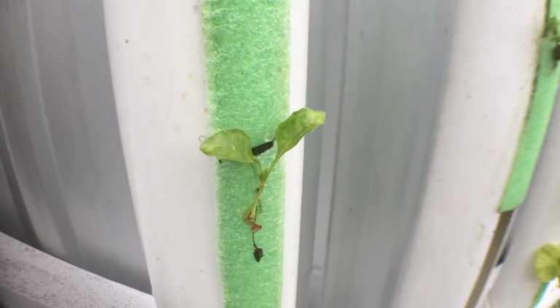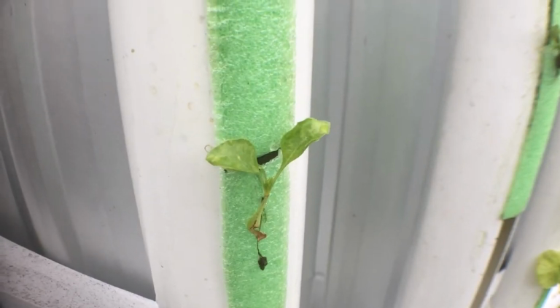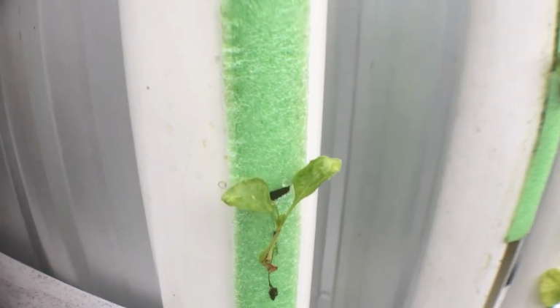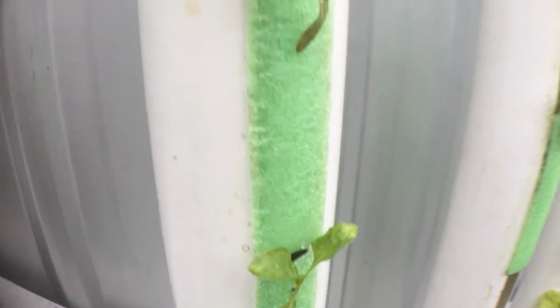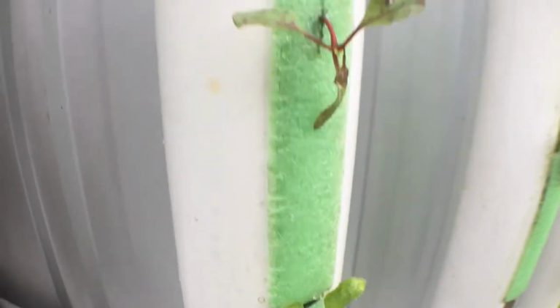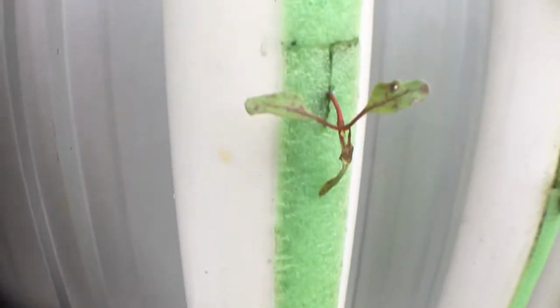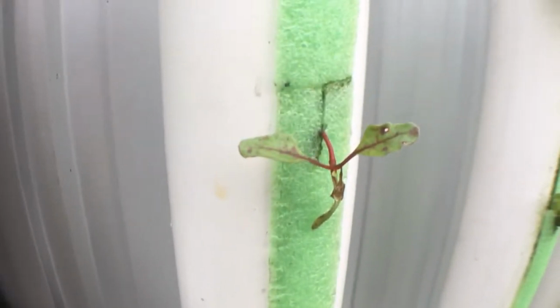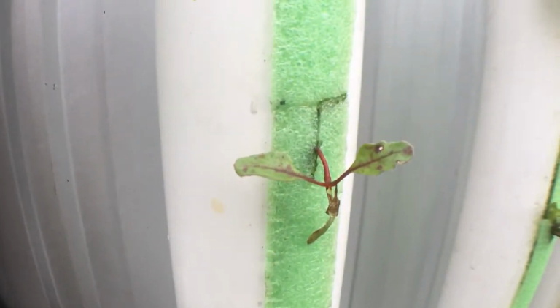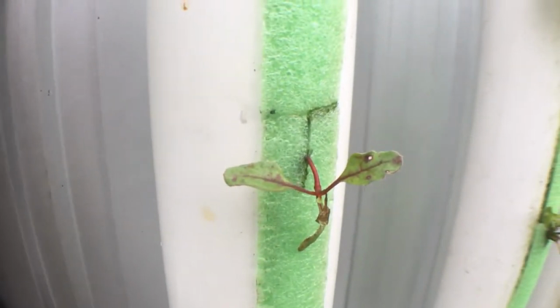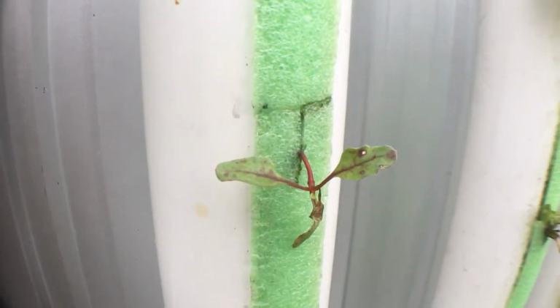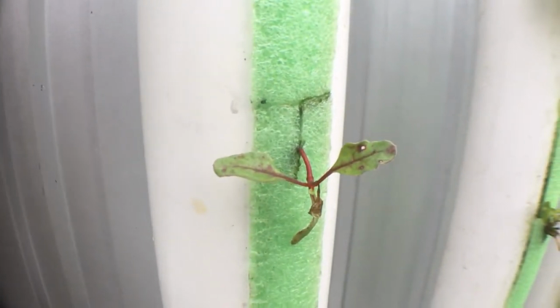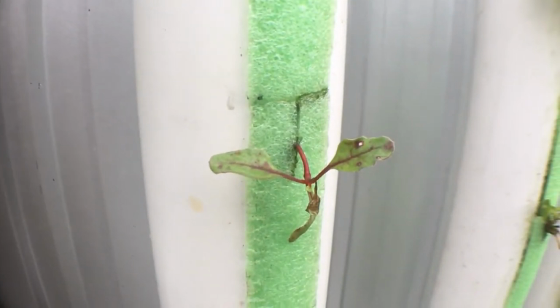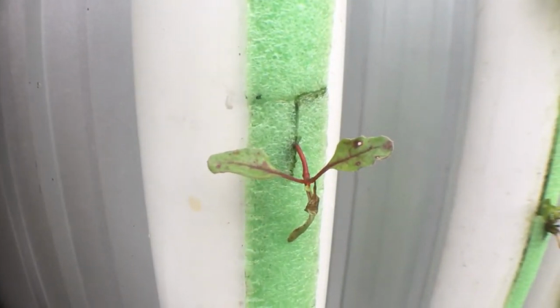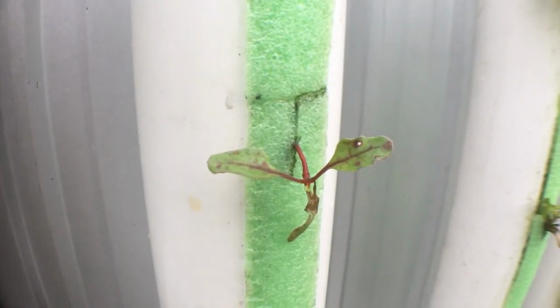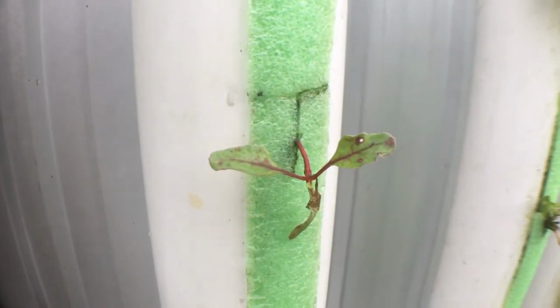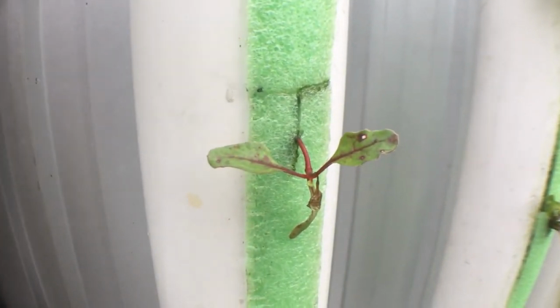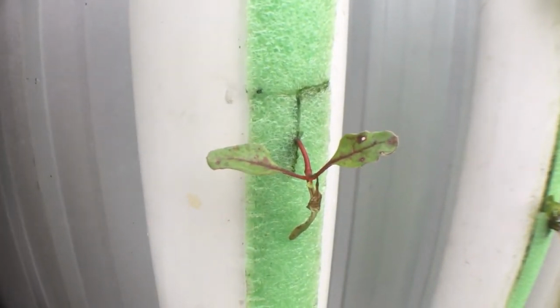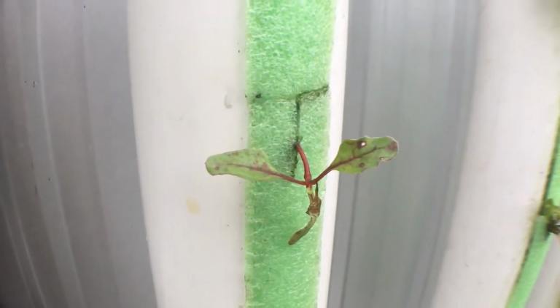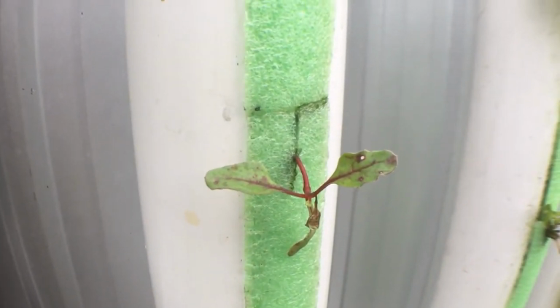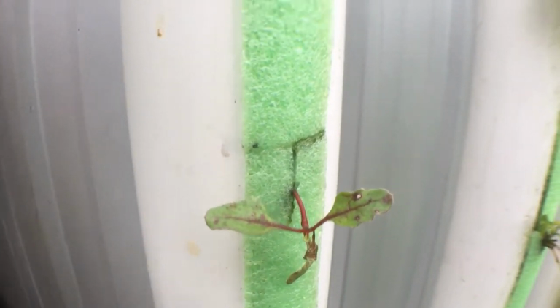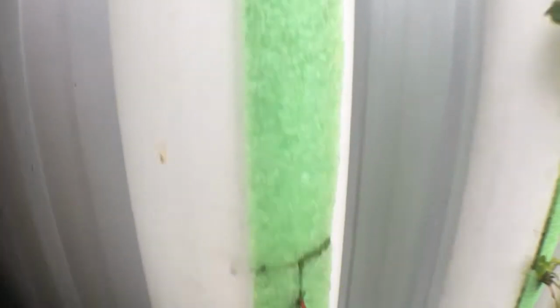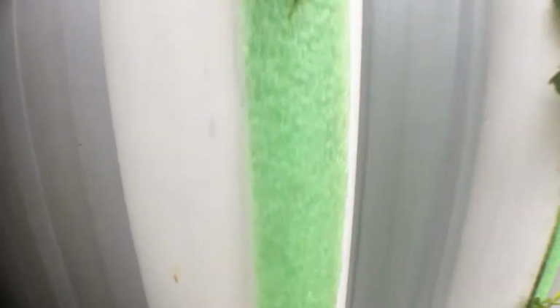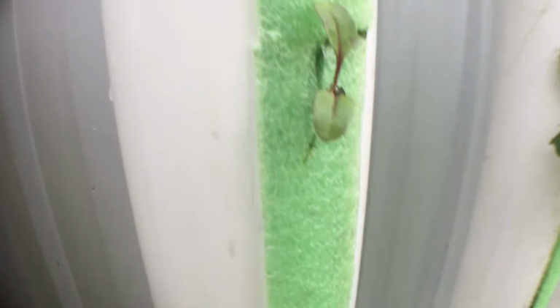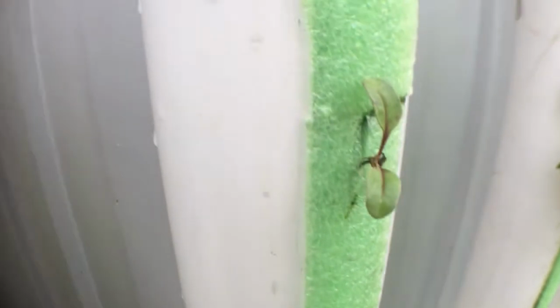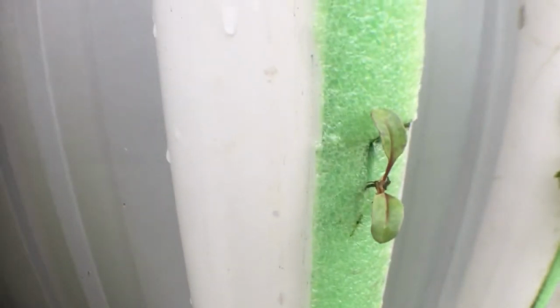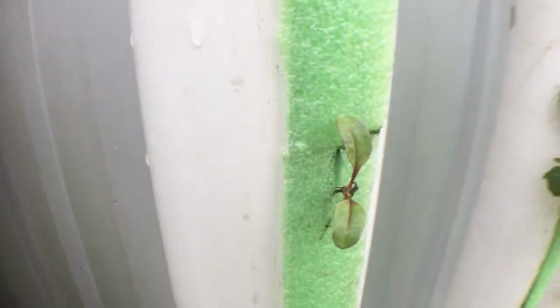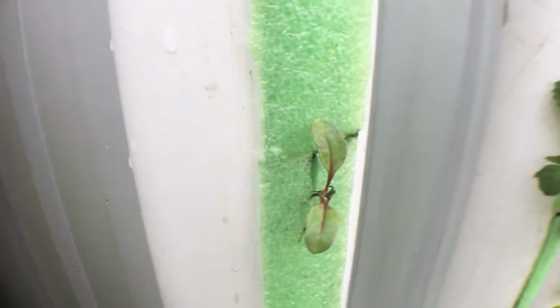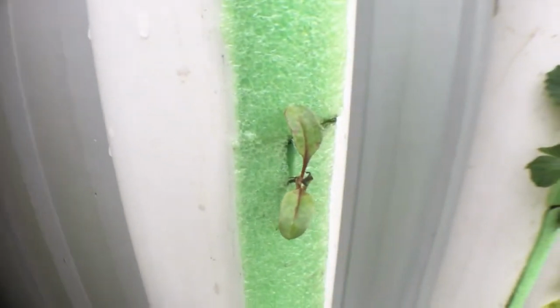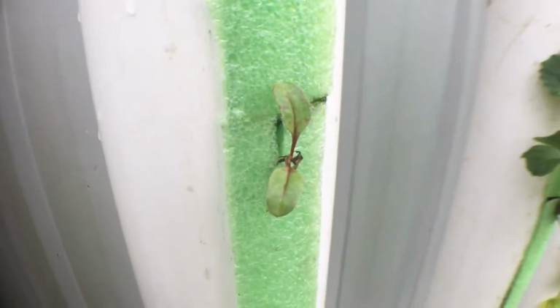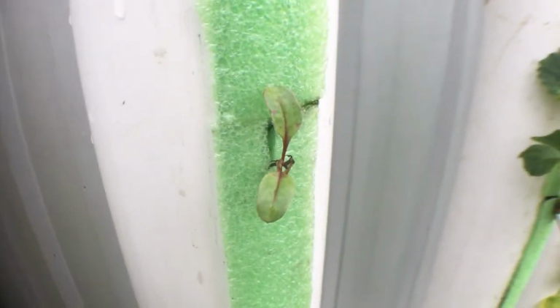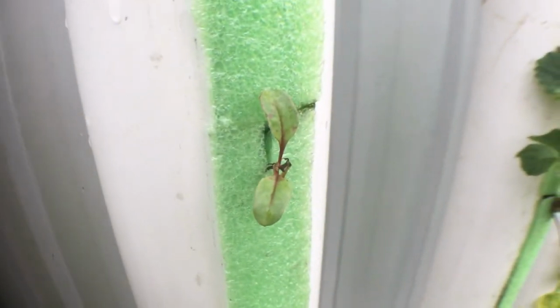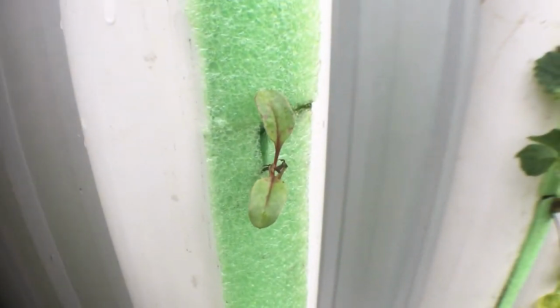Most of the rainbow chard has survived and has put on its second set of leaves and is just starting to throw their third set now.